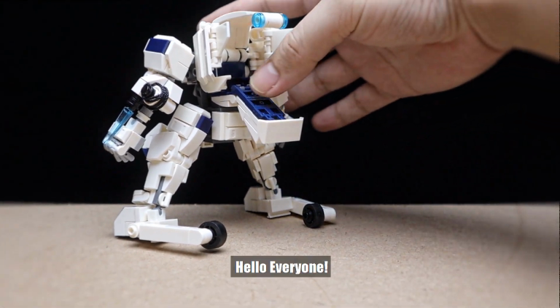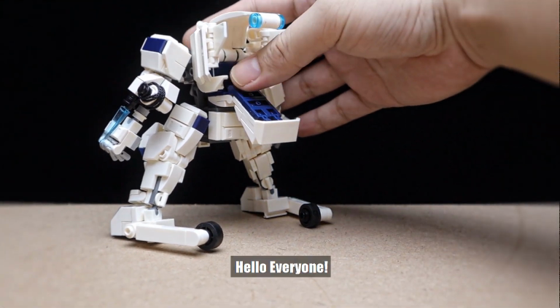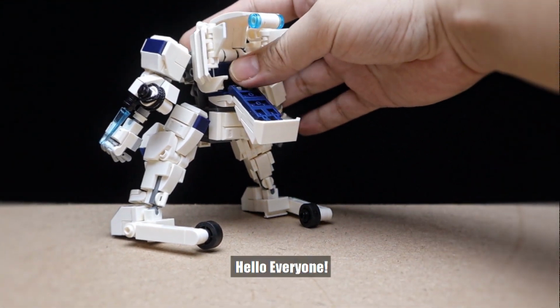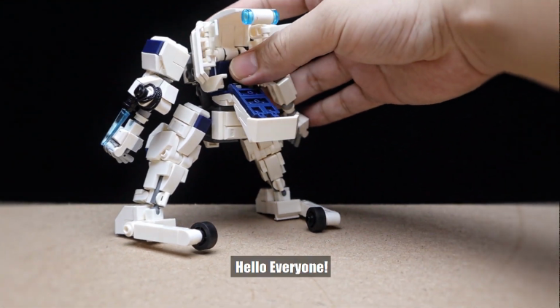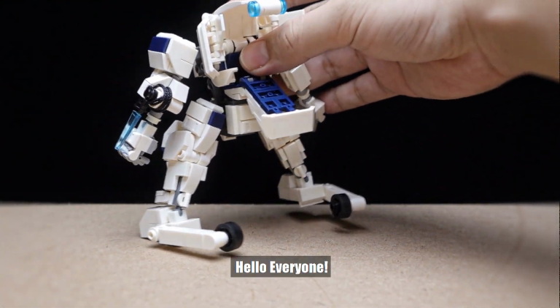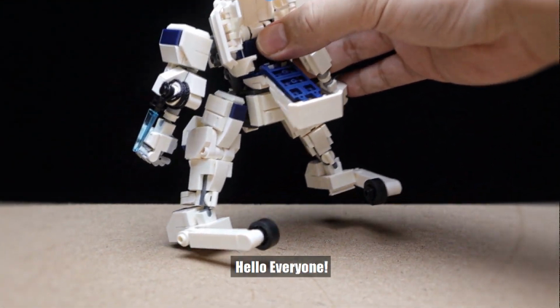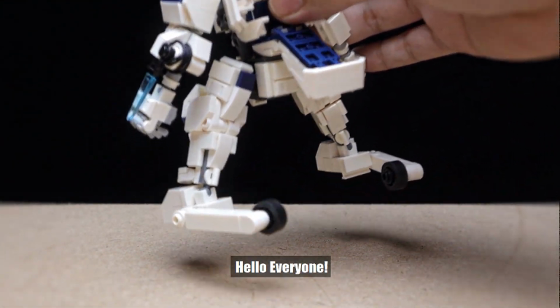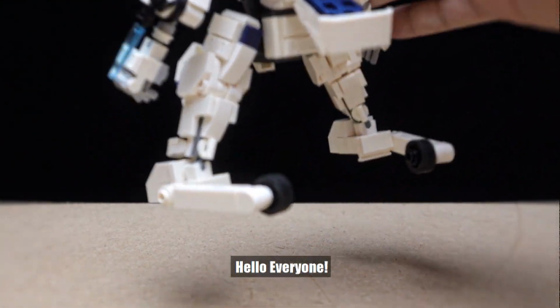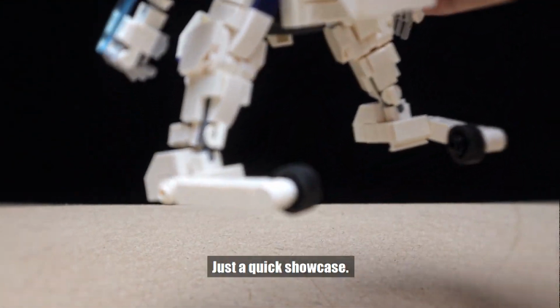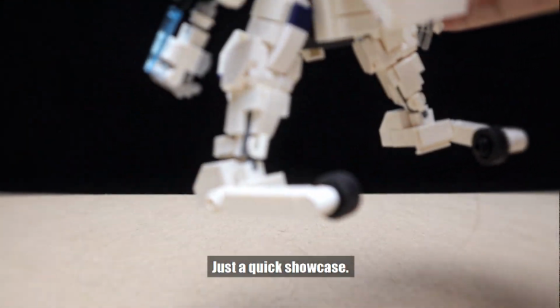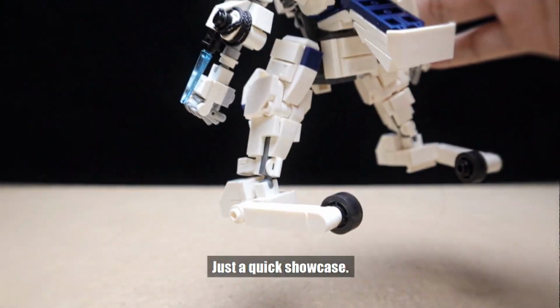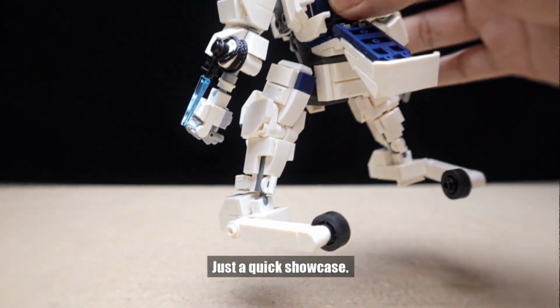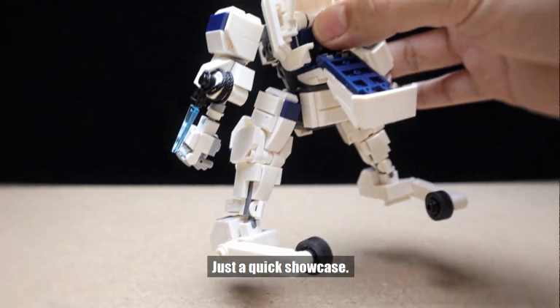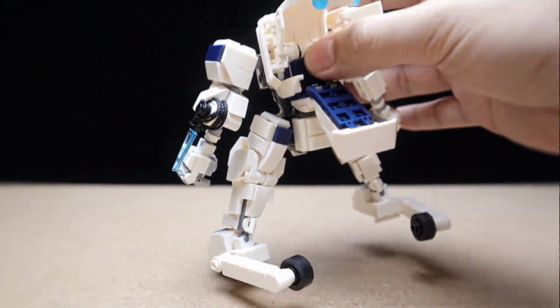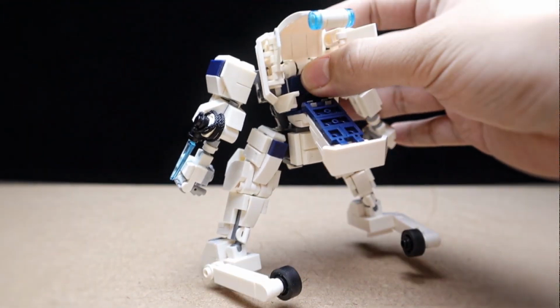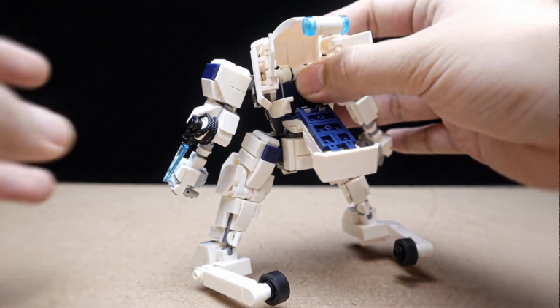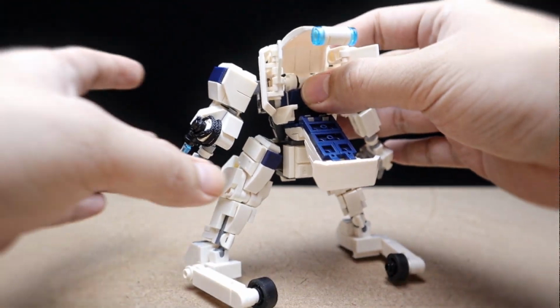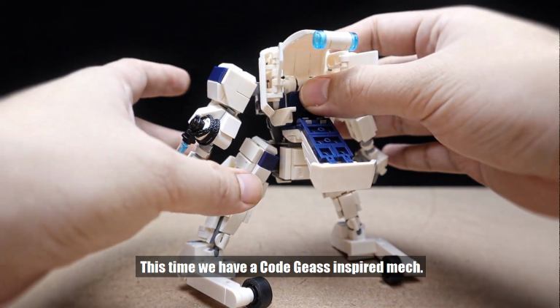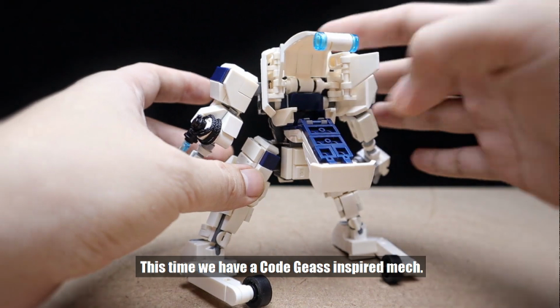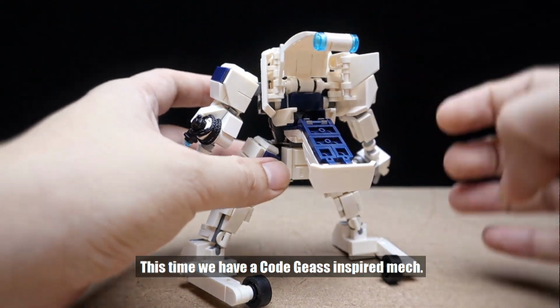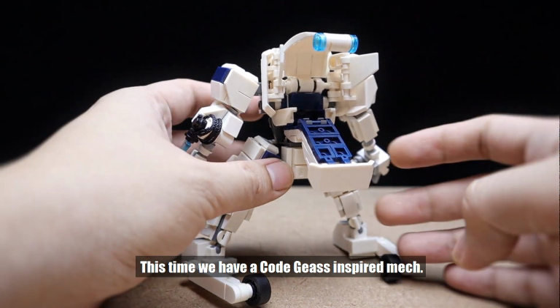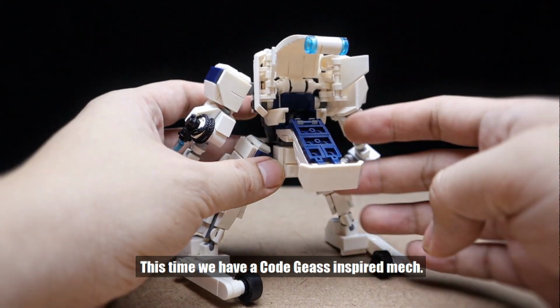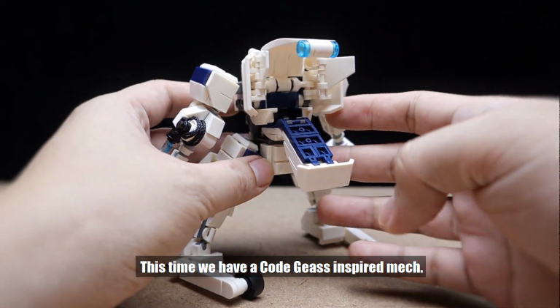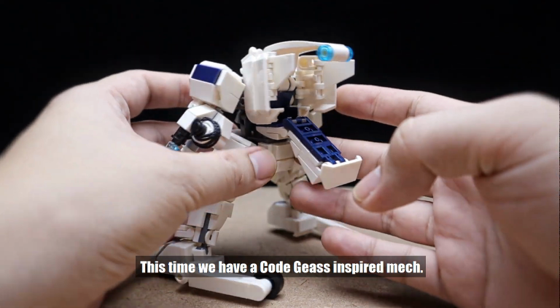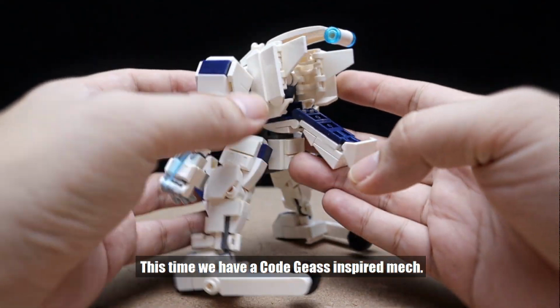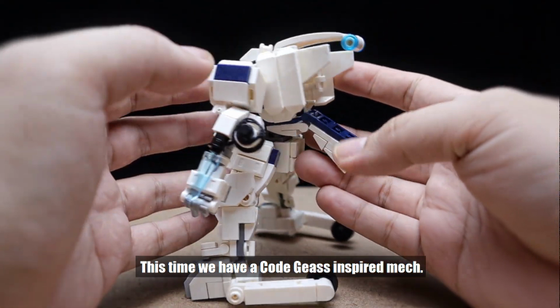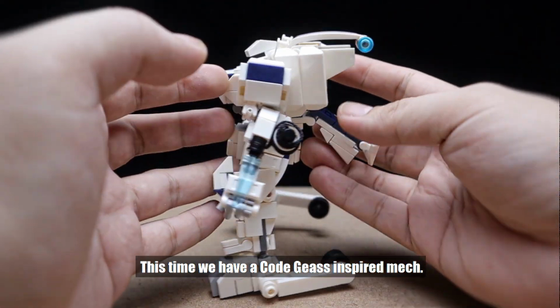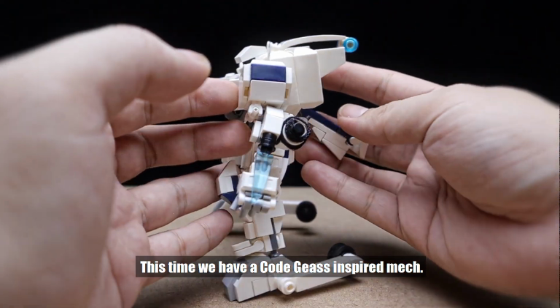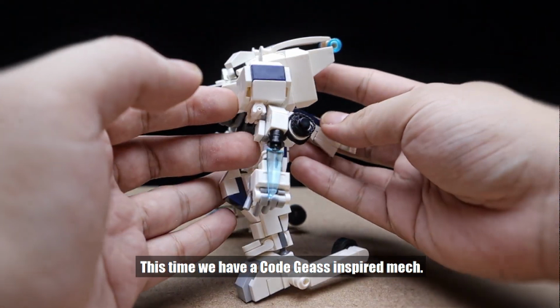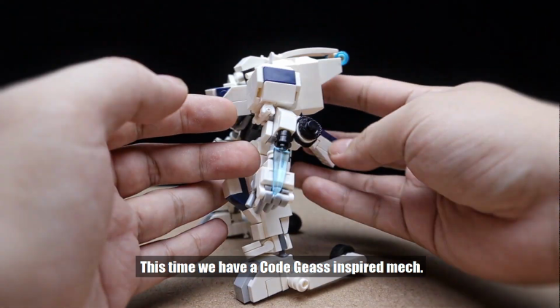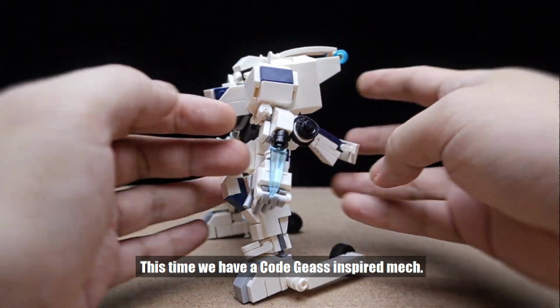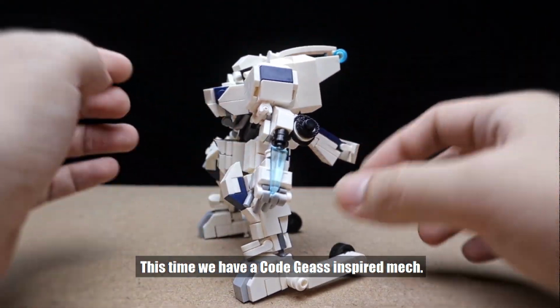Hello everyone, just a quick showcase. This time we have a Code Geass inspired mech.